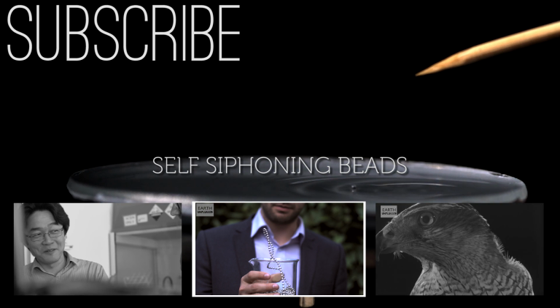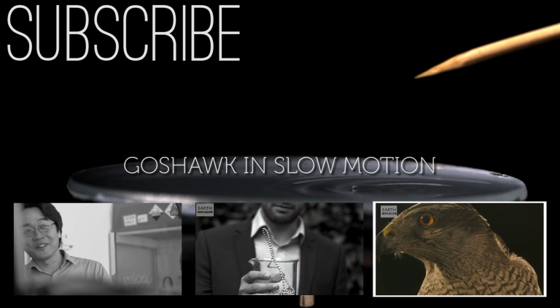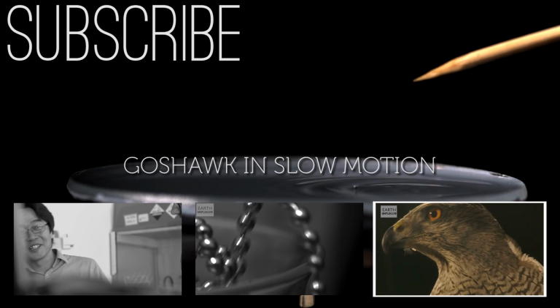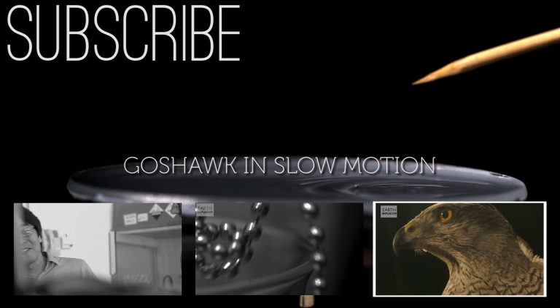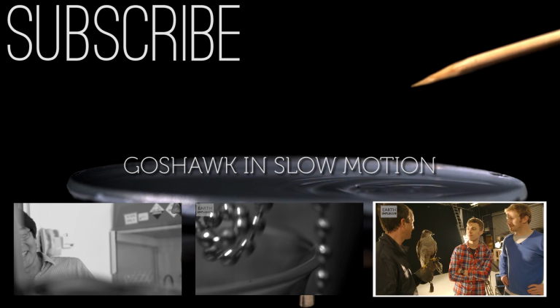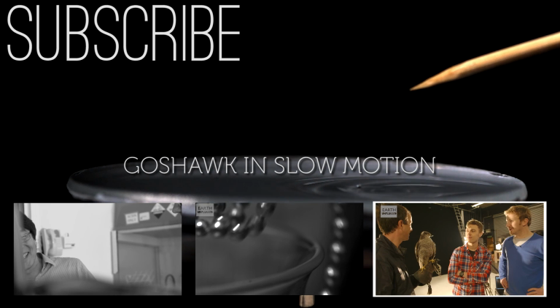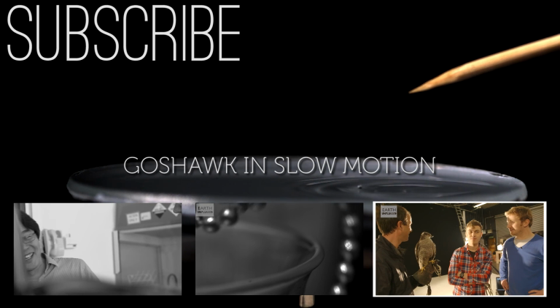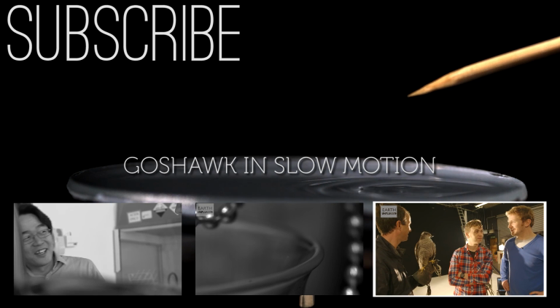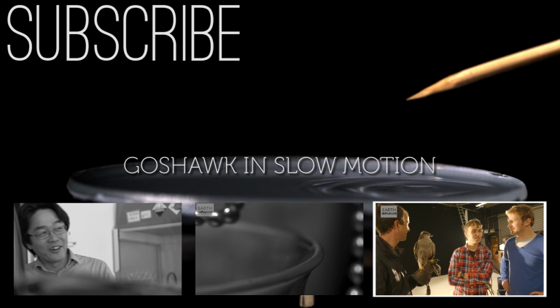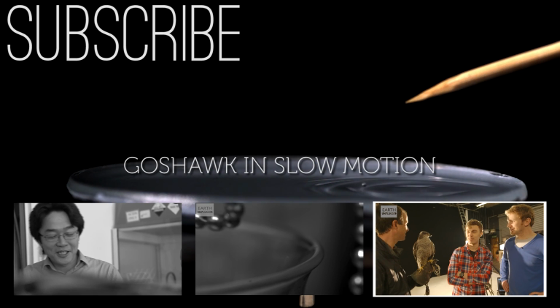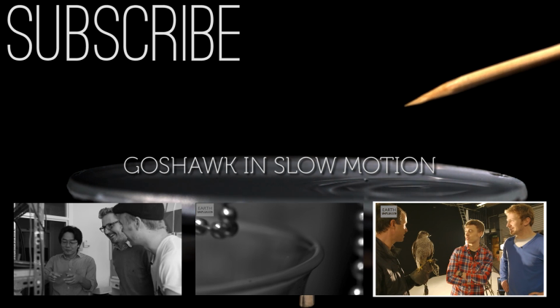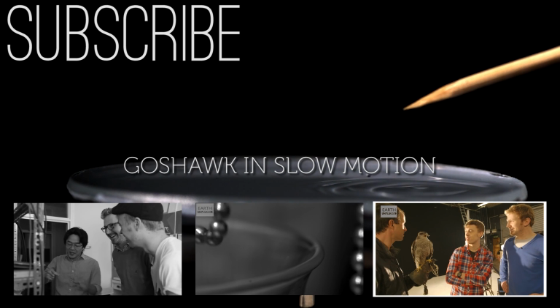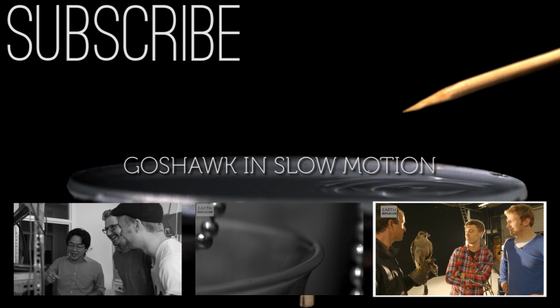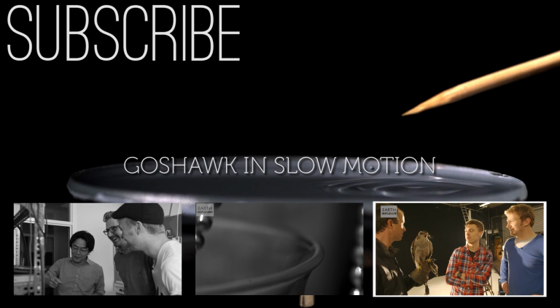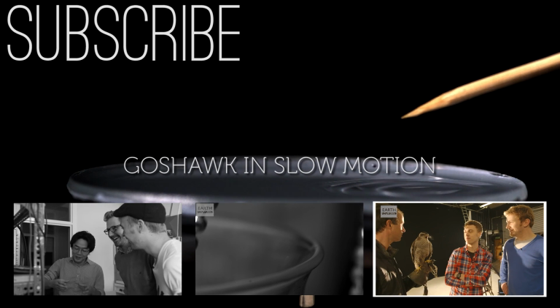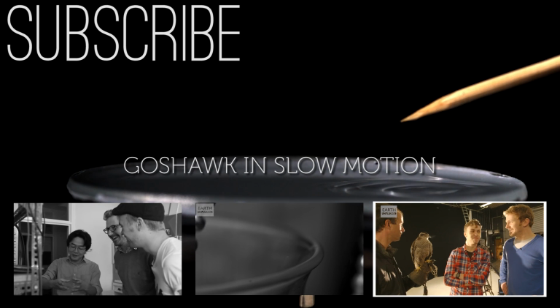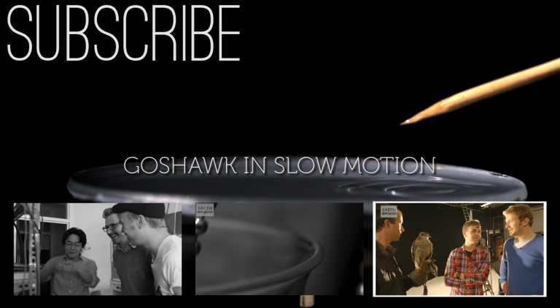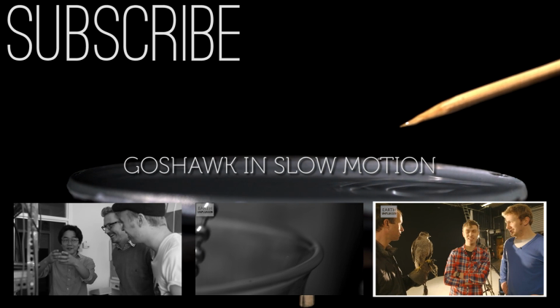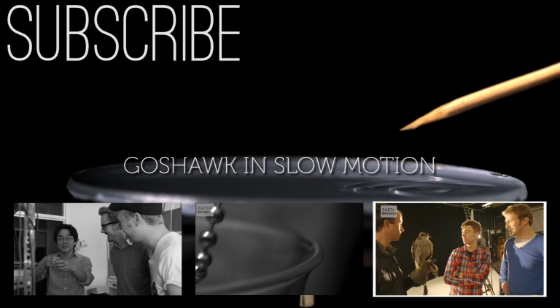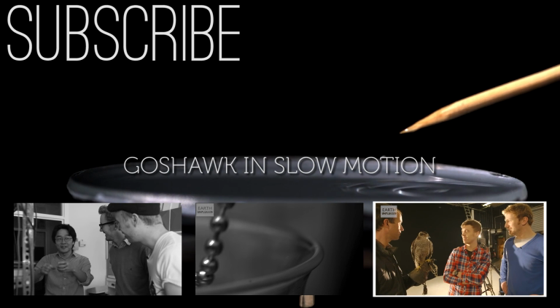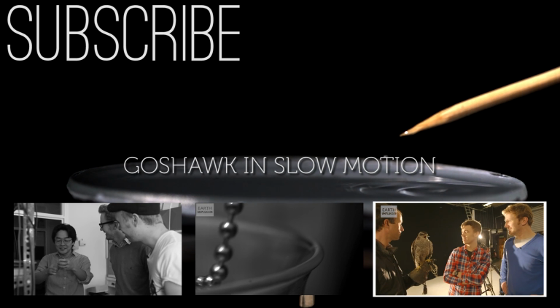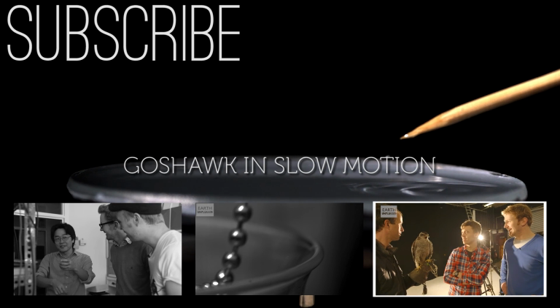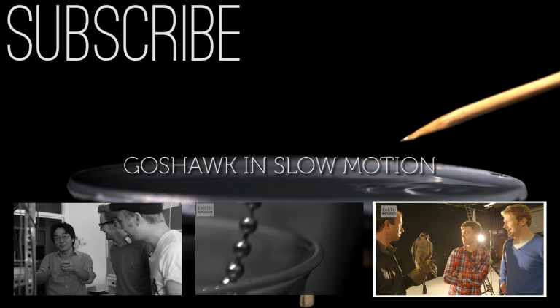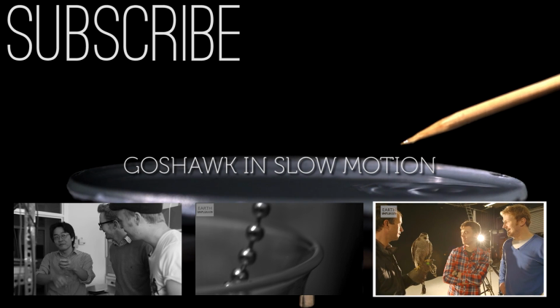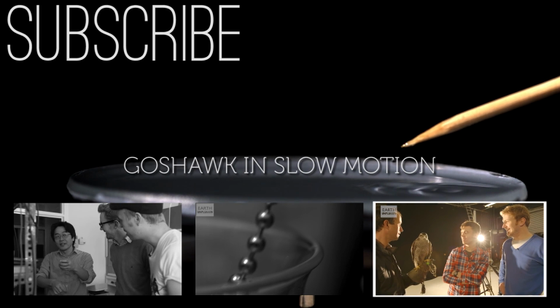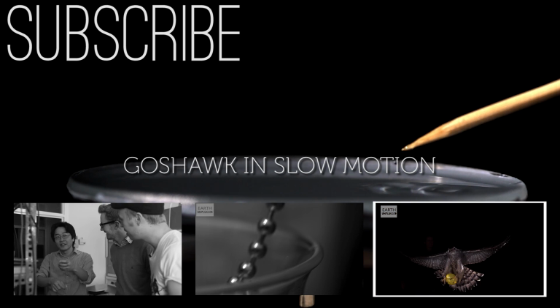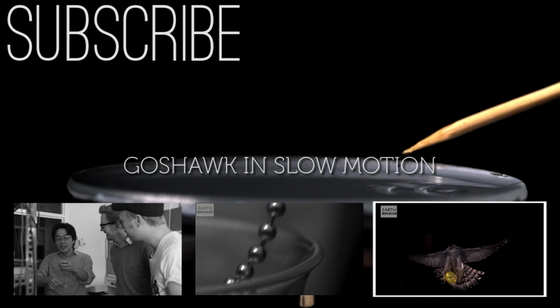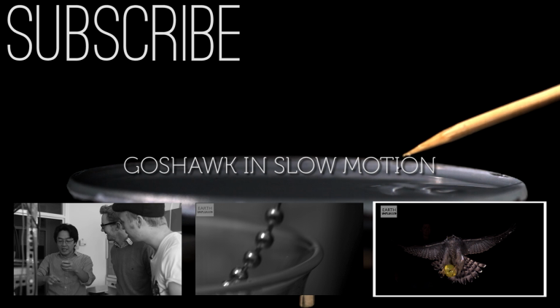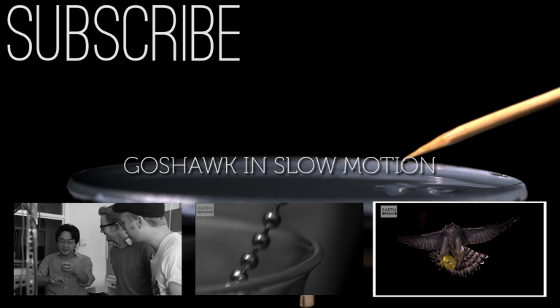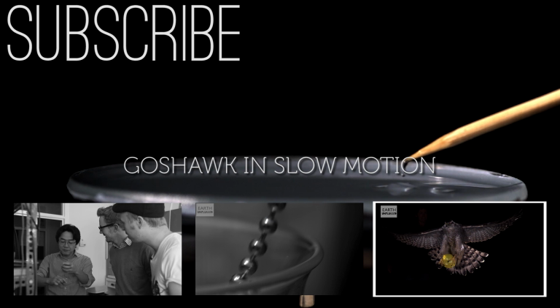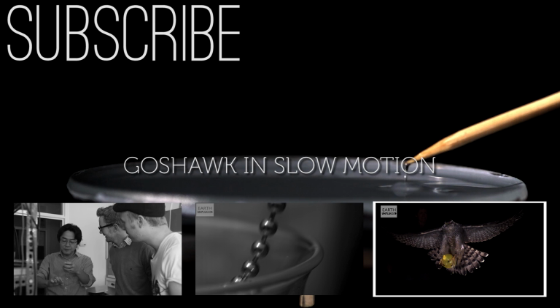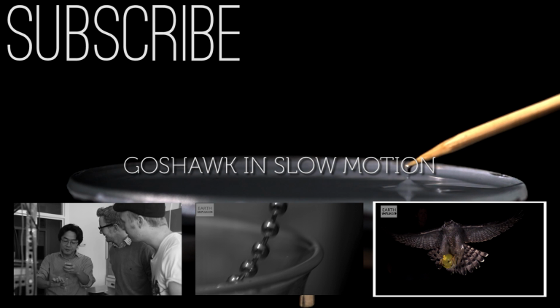I think she looks ready to fly, doesn't she? Yeah. Let's give her a go. Ah!